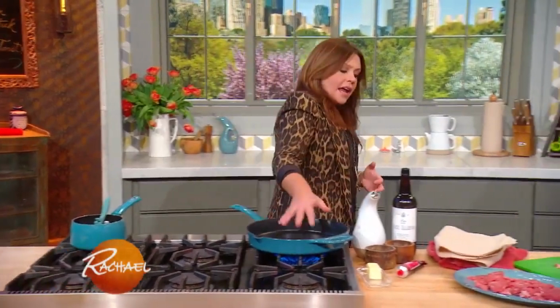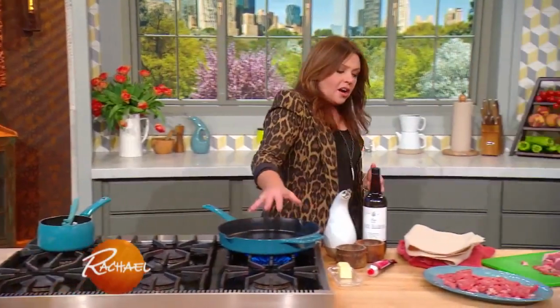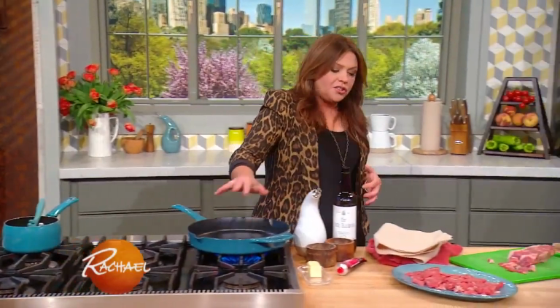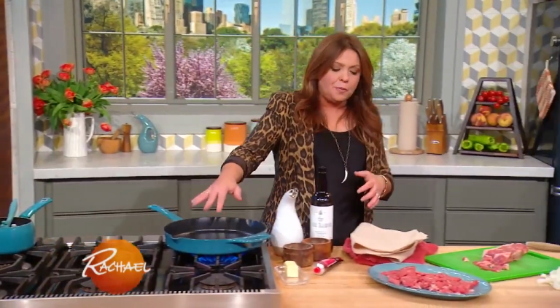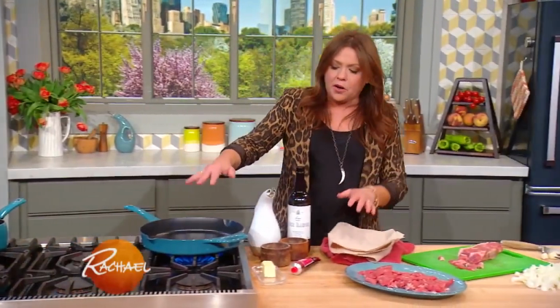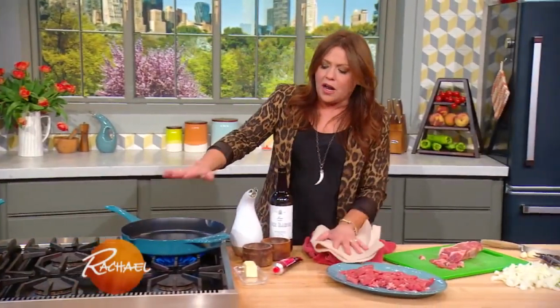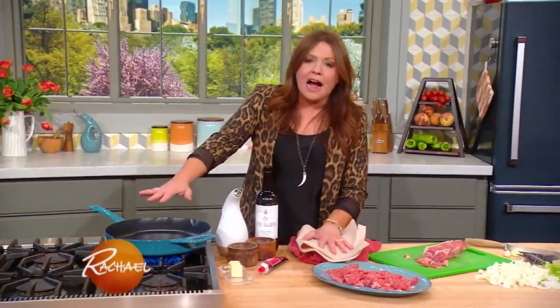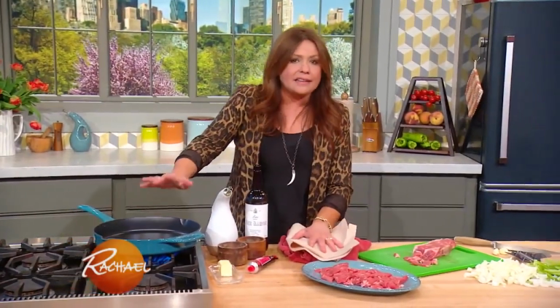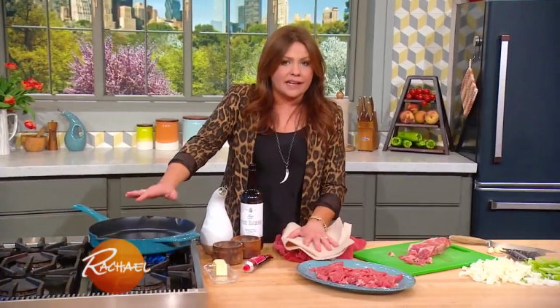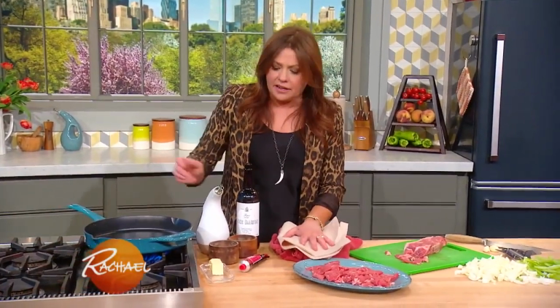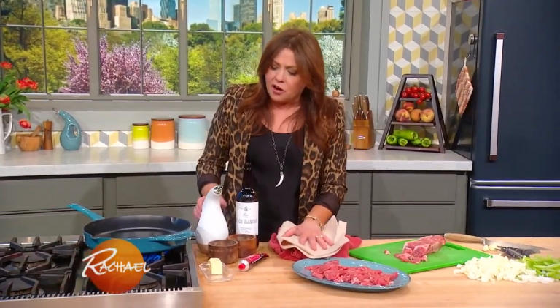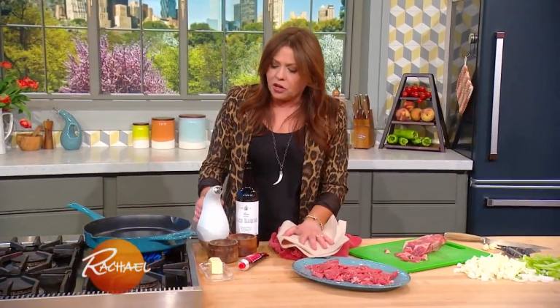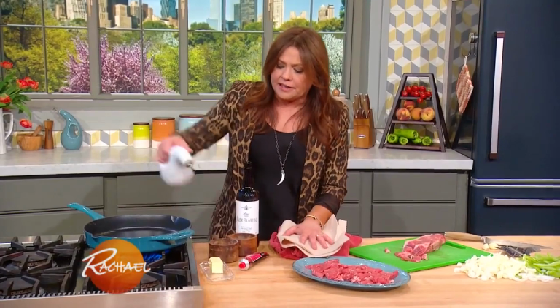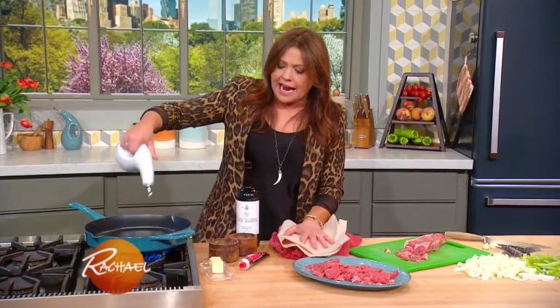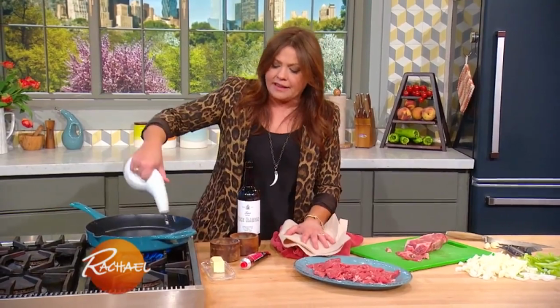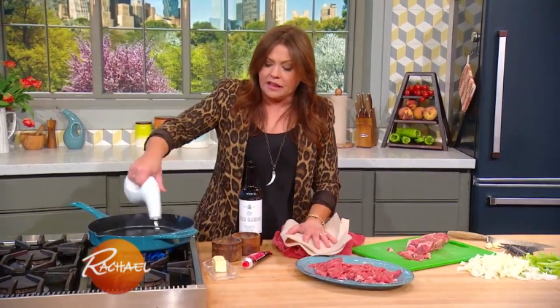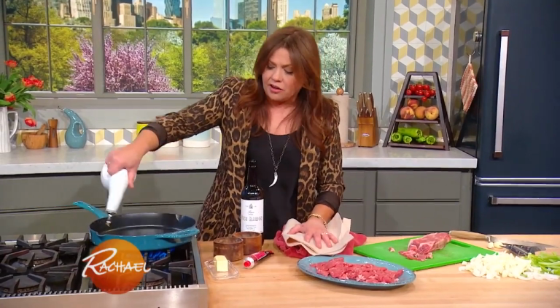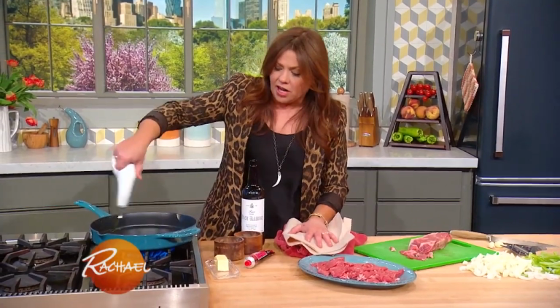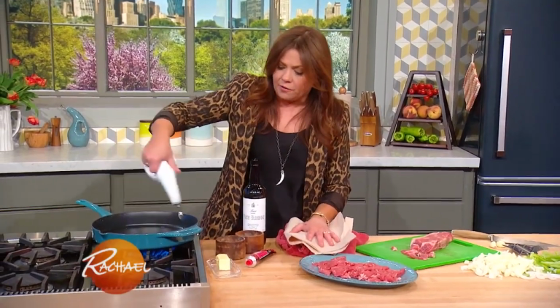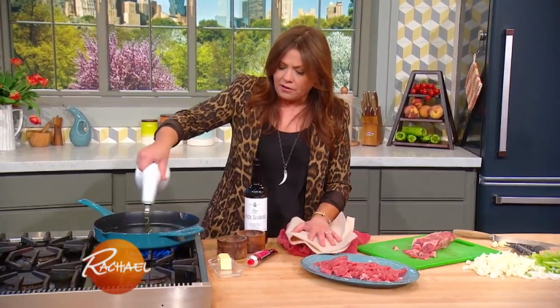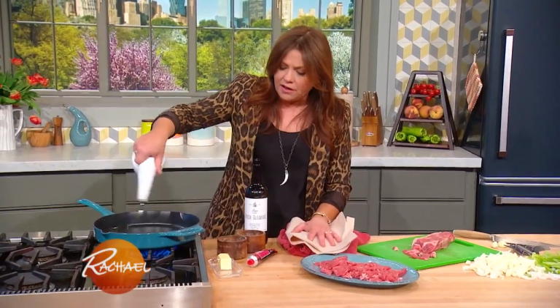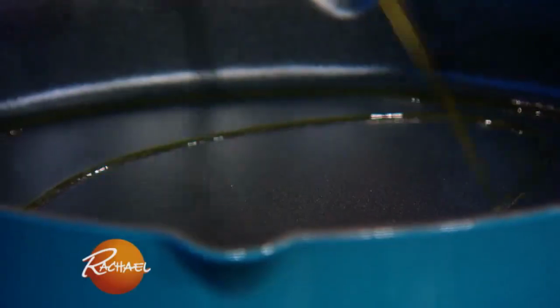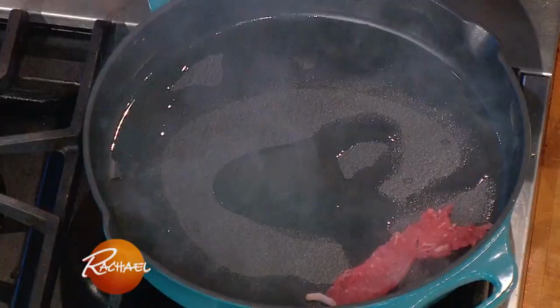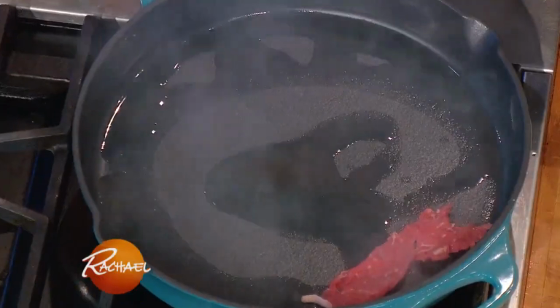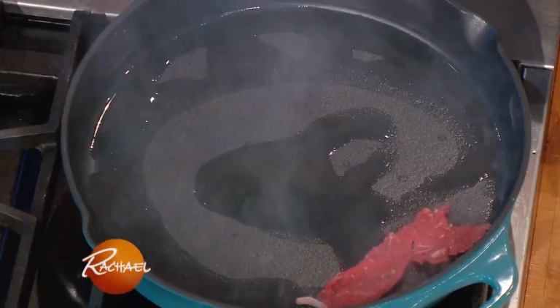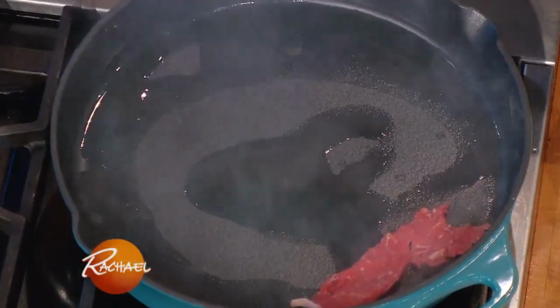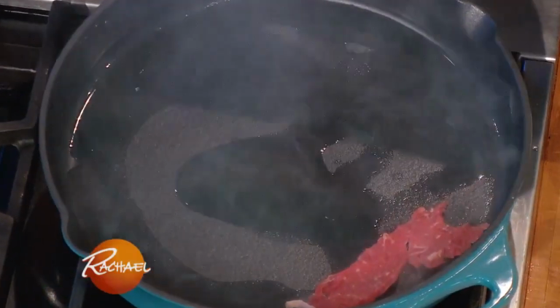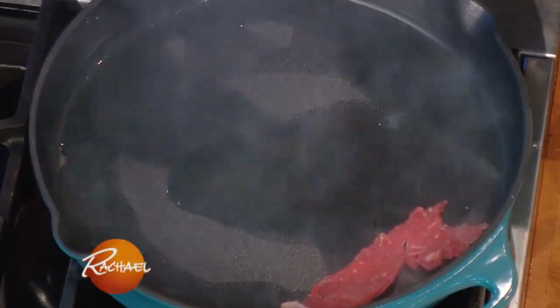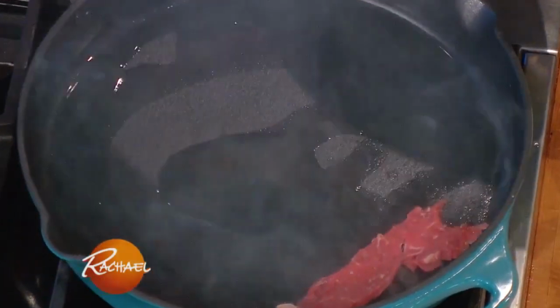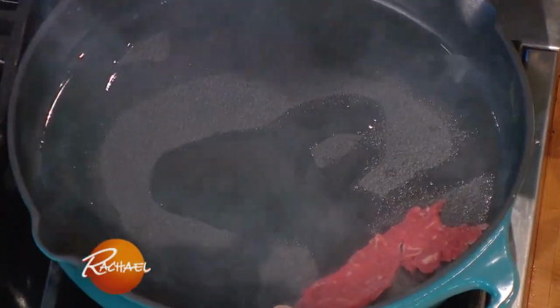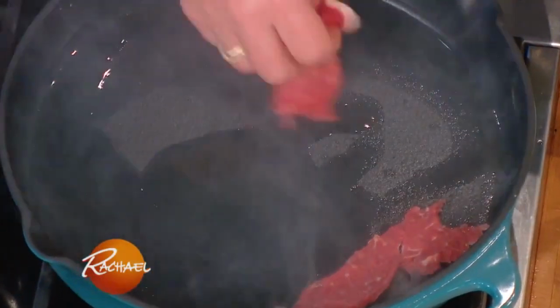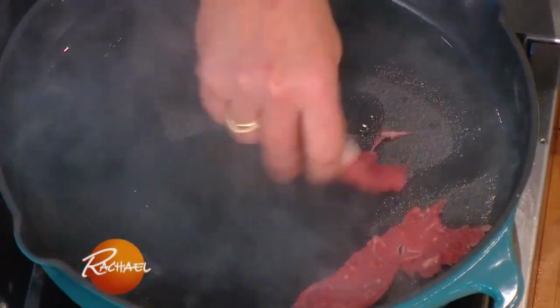In our super hot skillet, we're going to add the lighter olive oil, salt and pepper, and get the steak out of the pan.